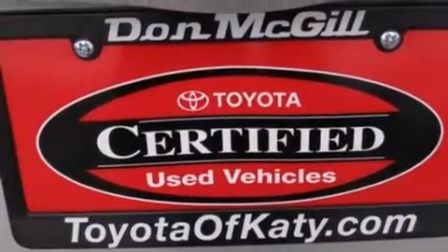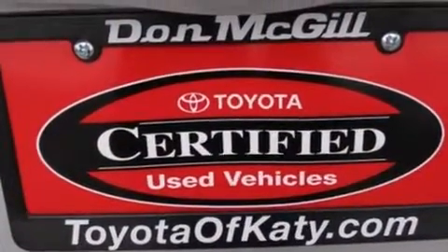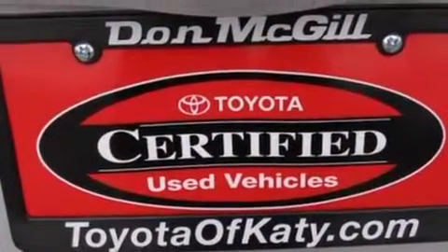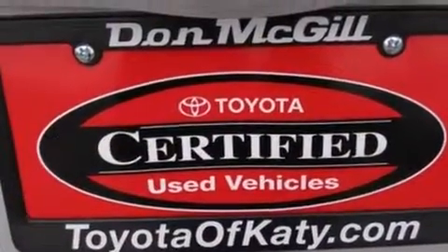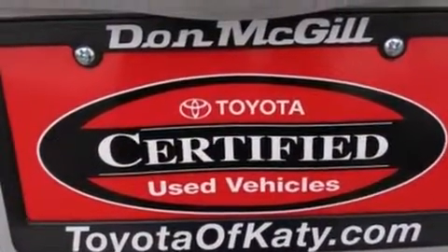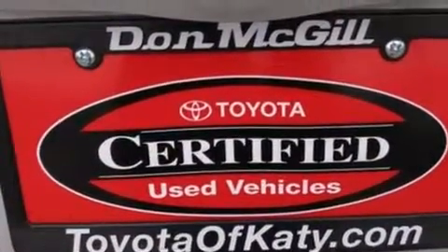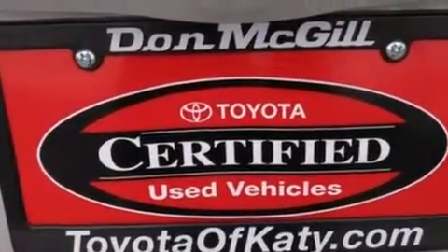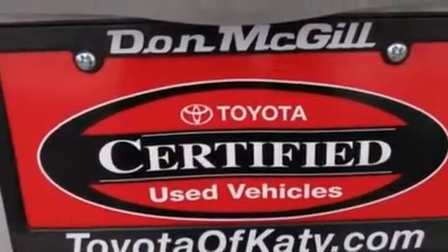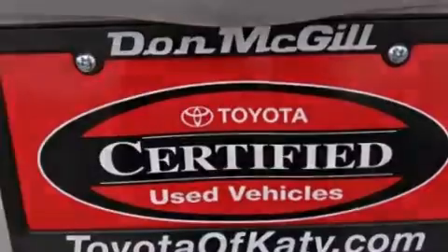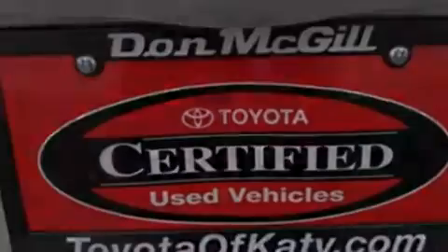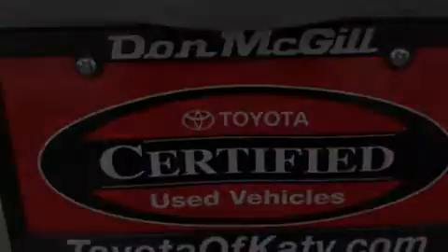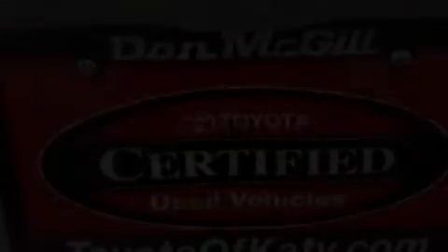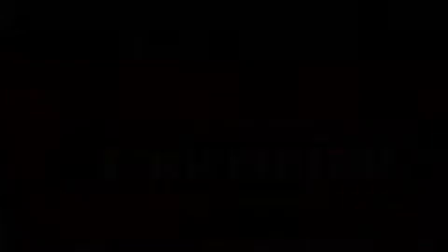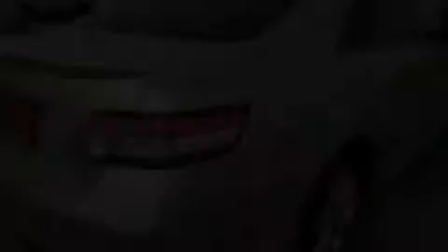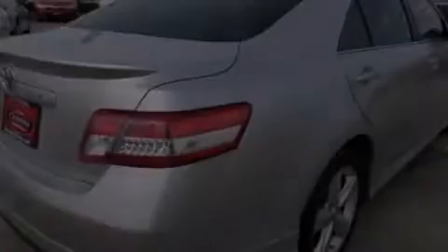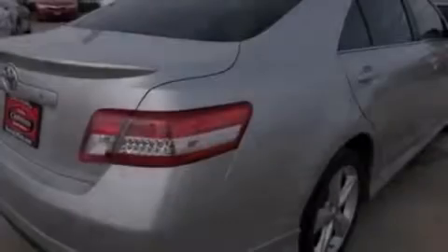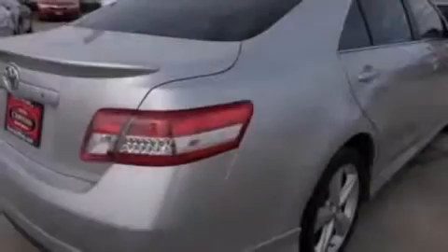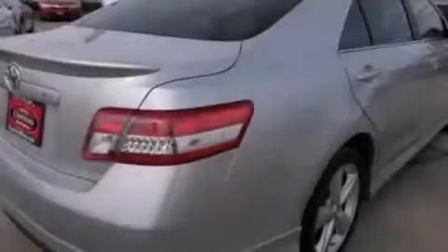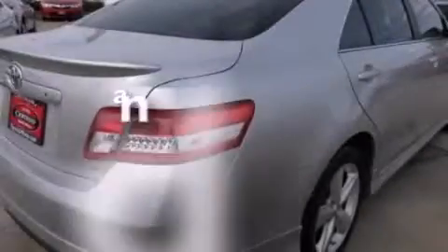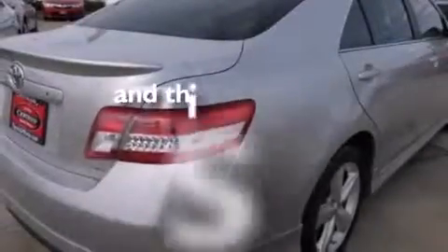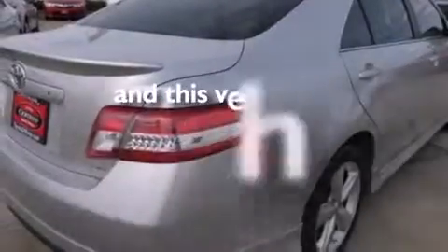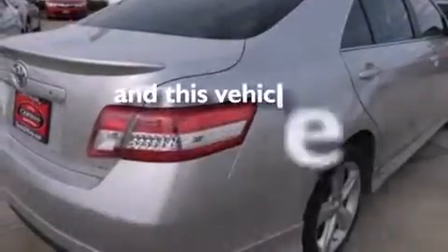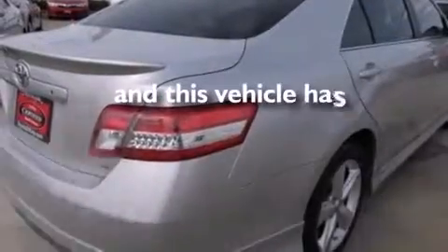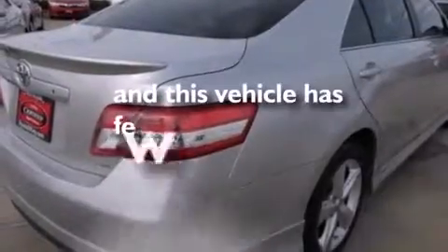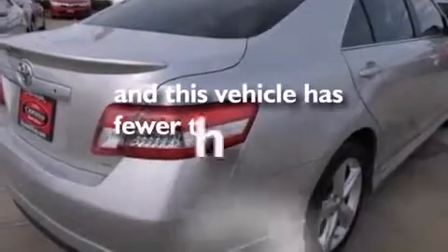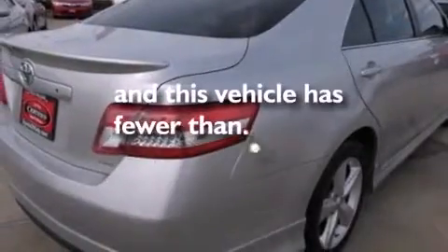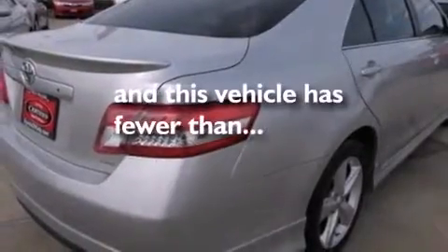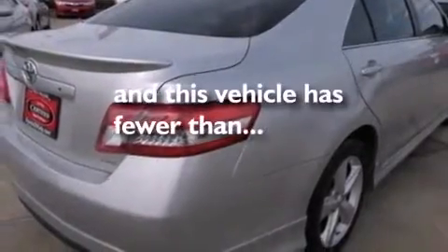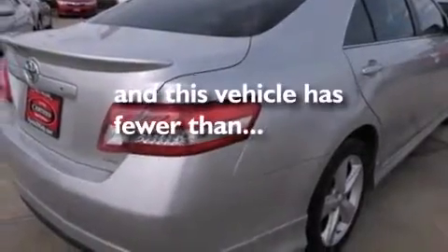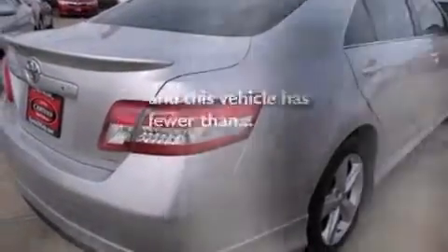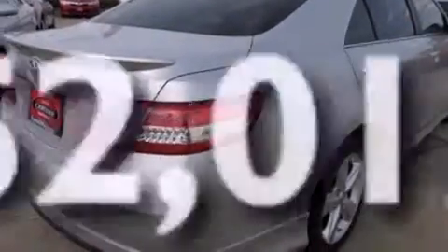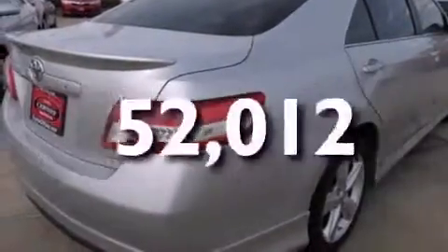Additional features include a power driver's seat, air conditioning, and this vehicle has less than 53,000 miles.